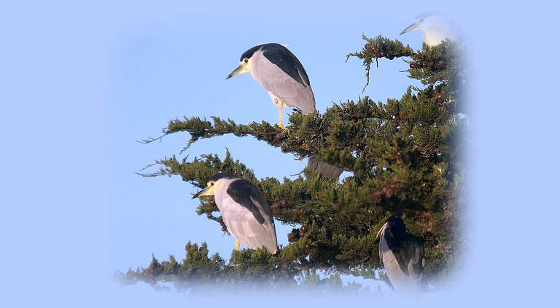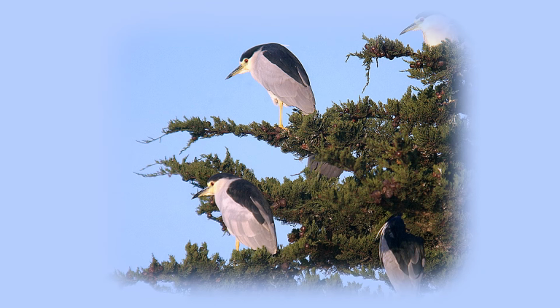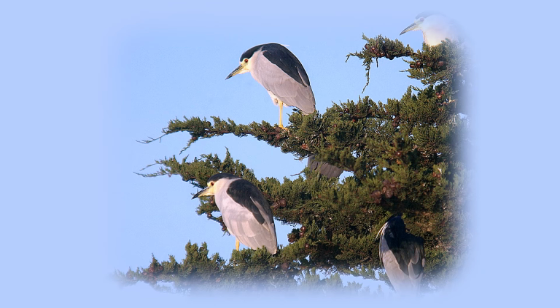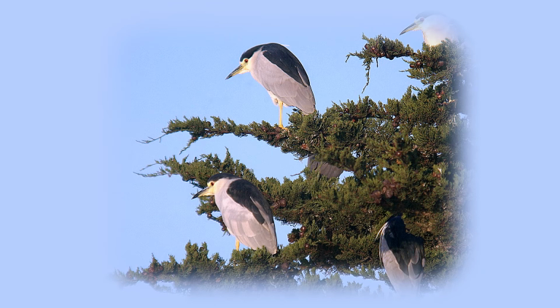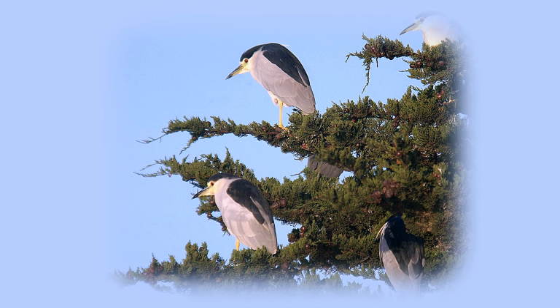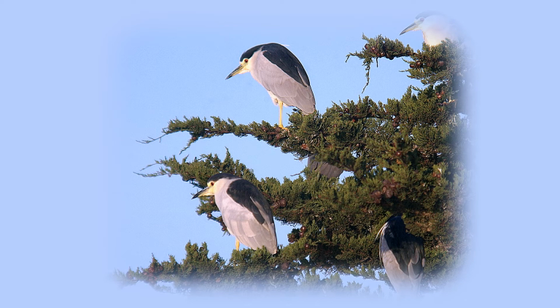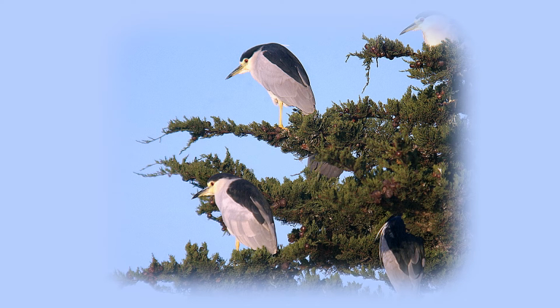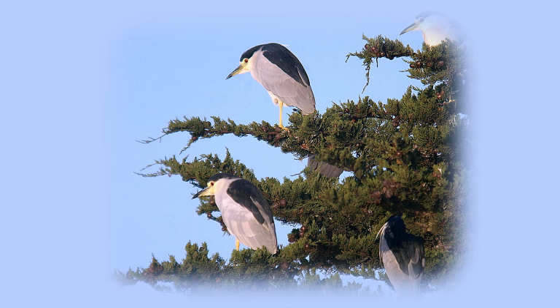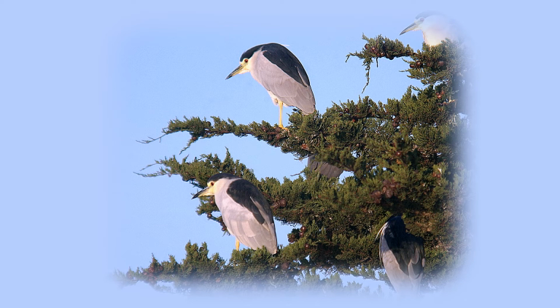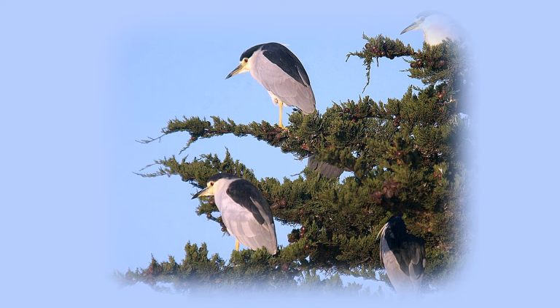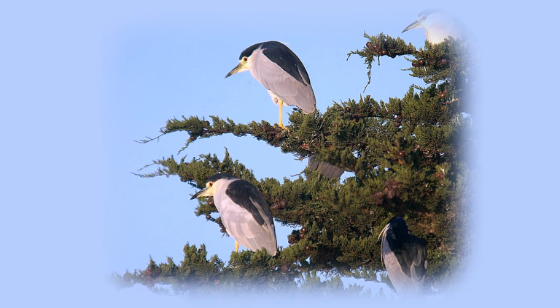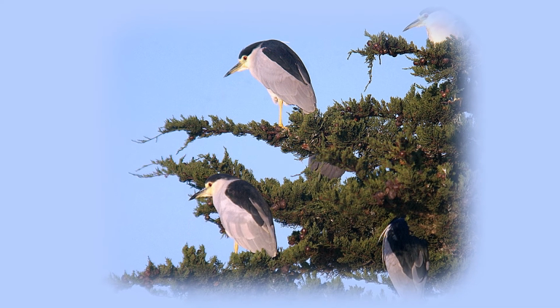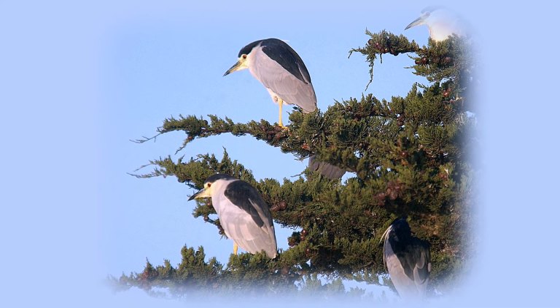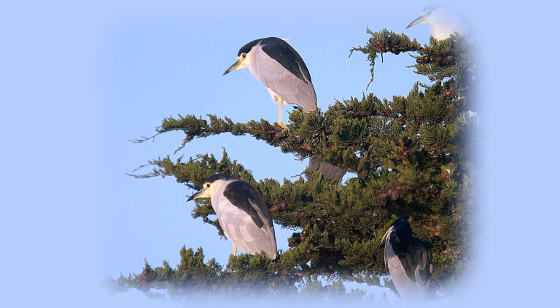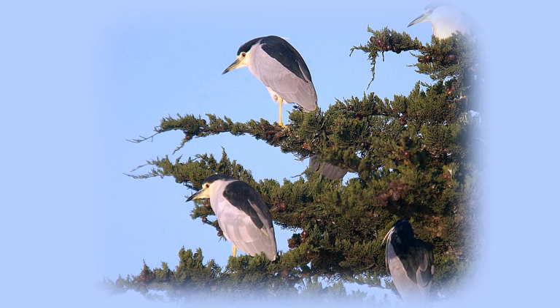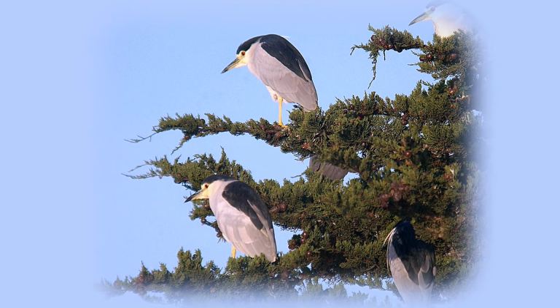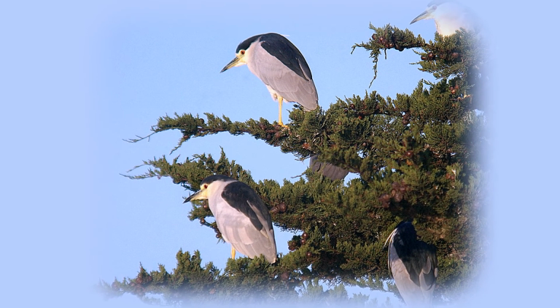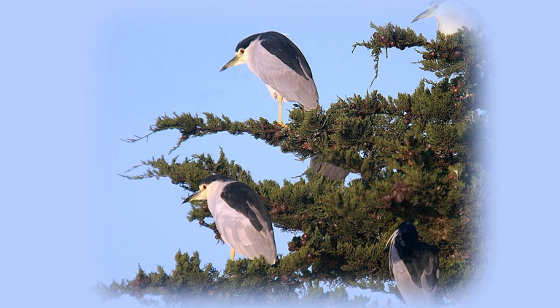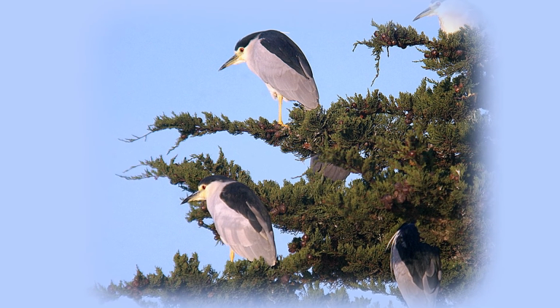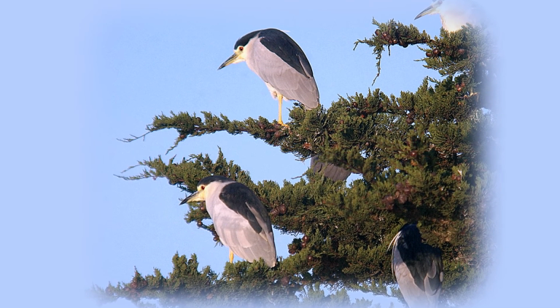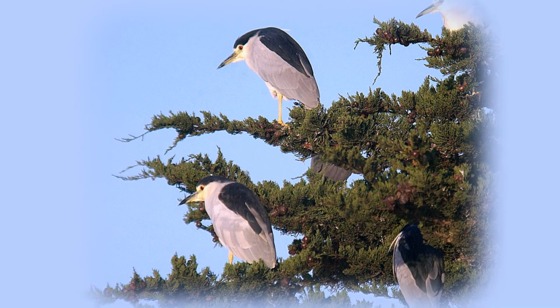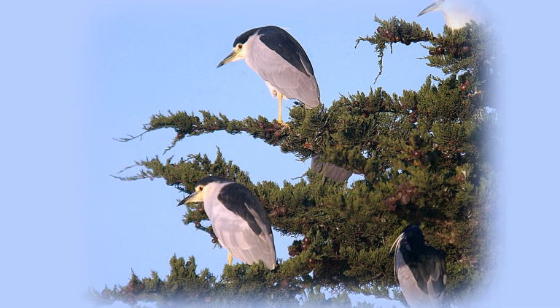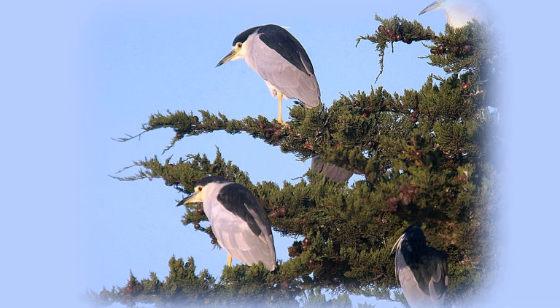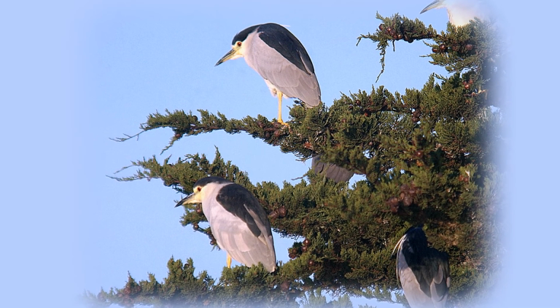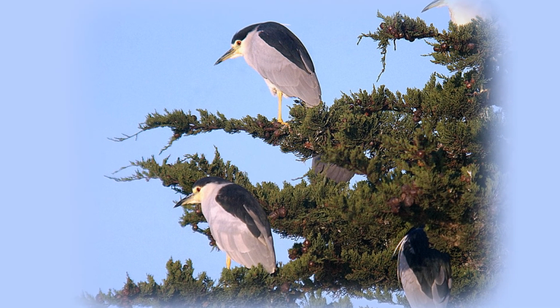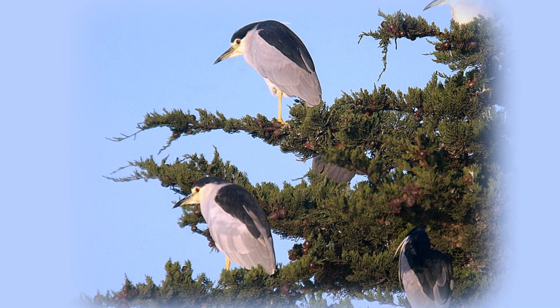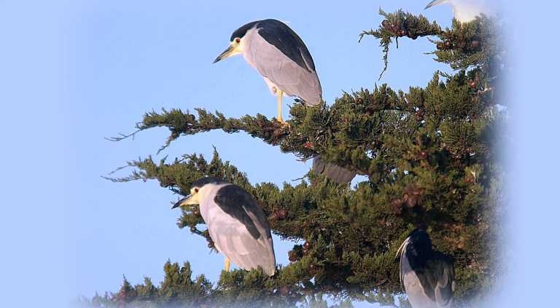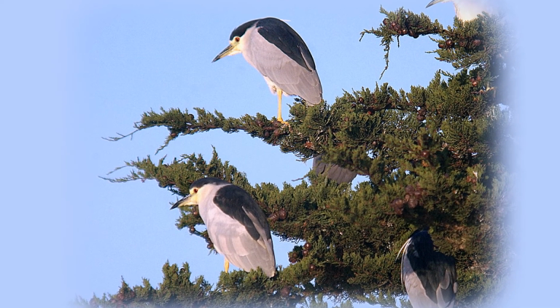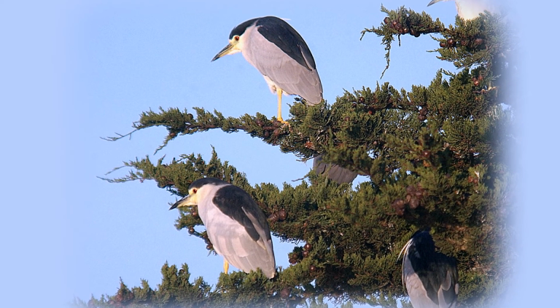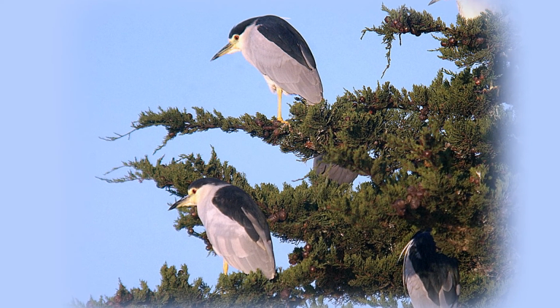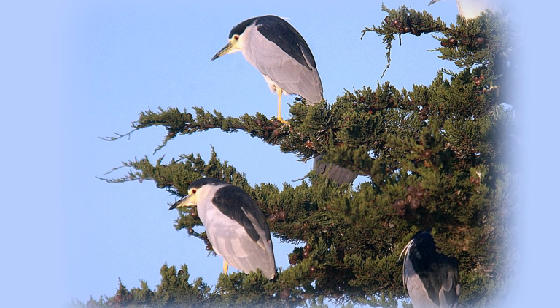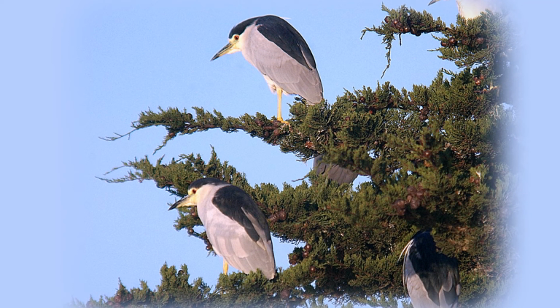One final observation: a black-crowned night heron often tucks its neck back into its body to create a hunchback look while standing.